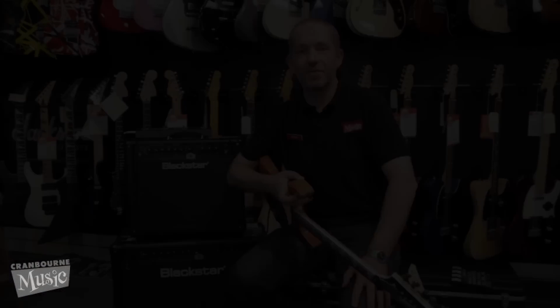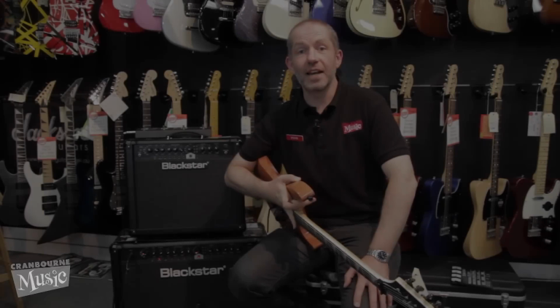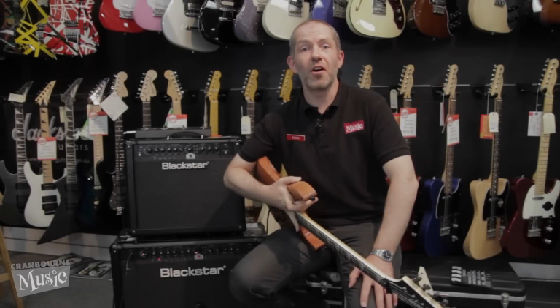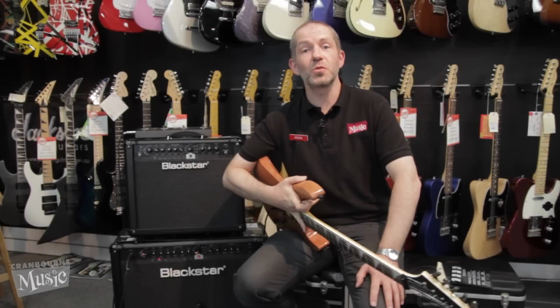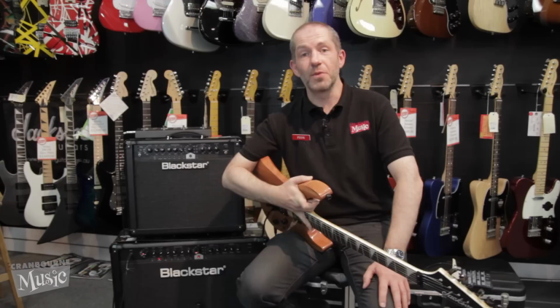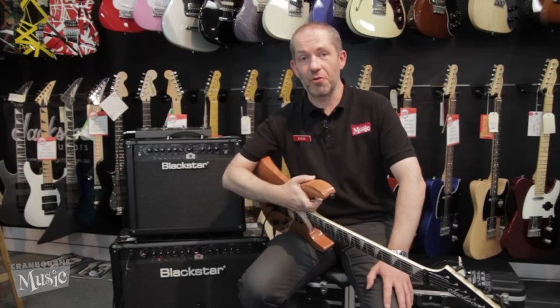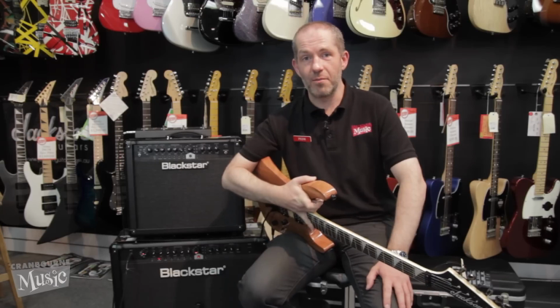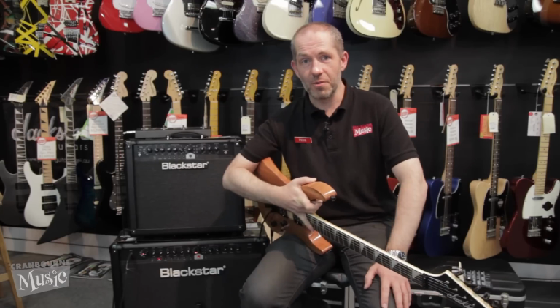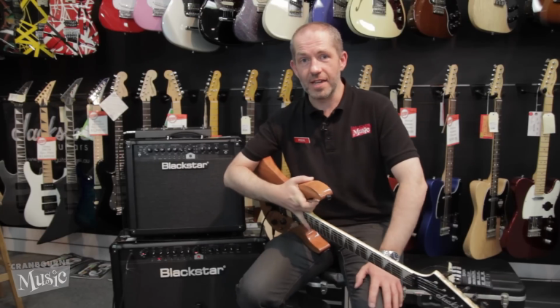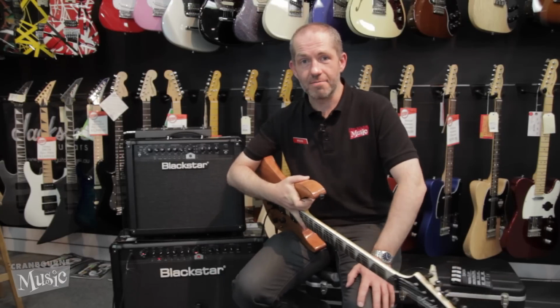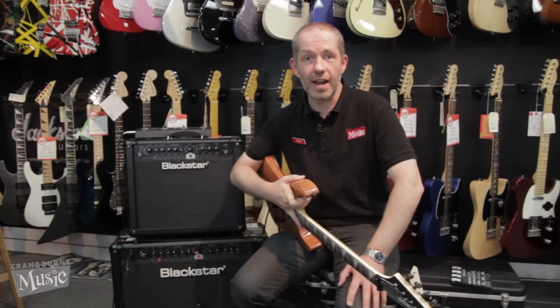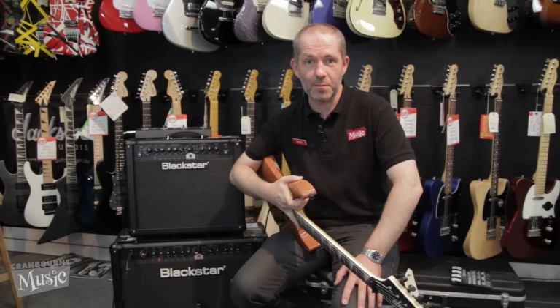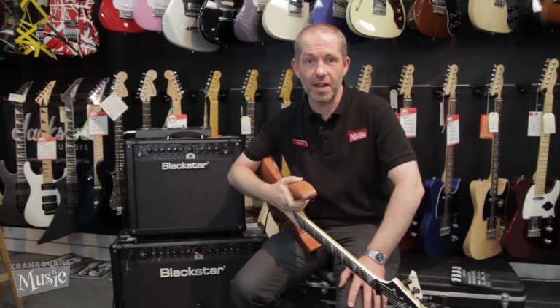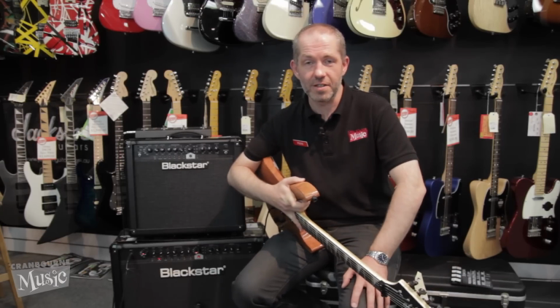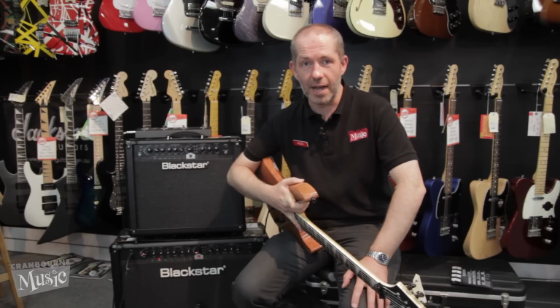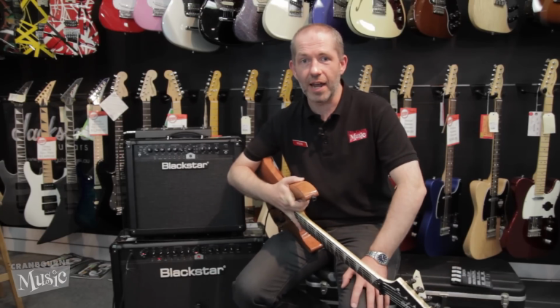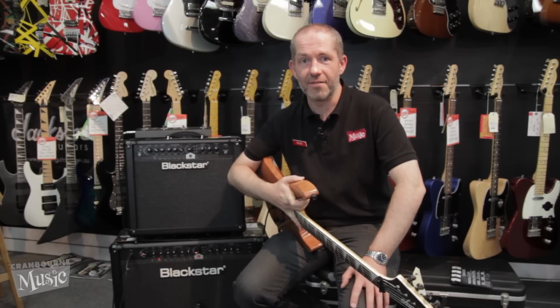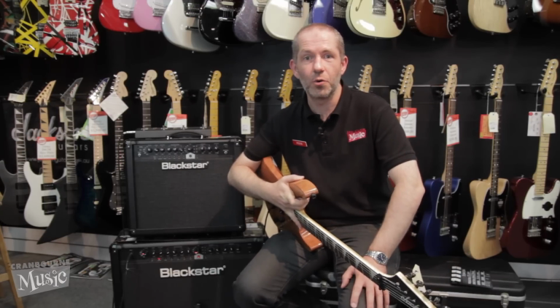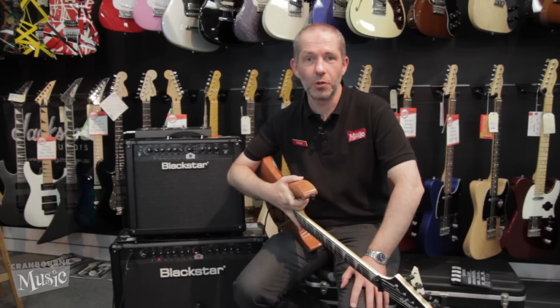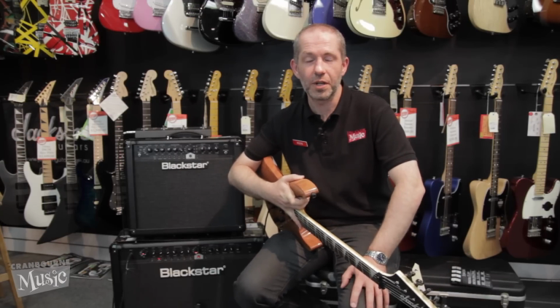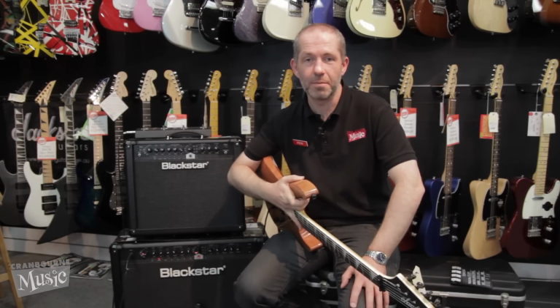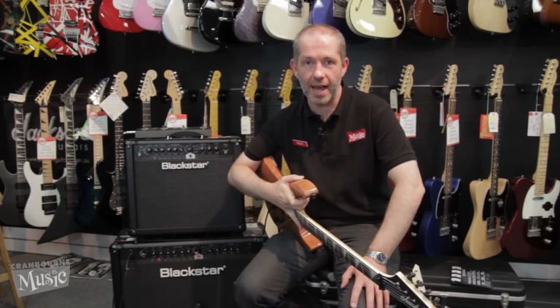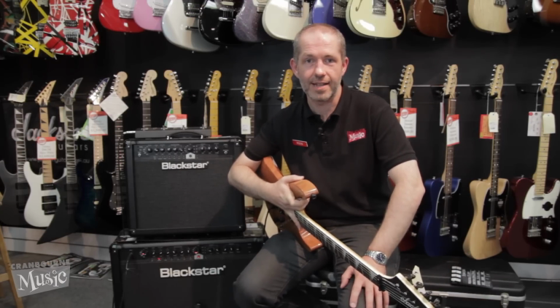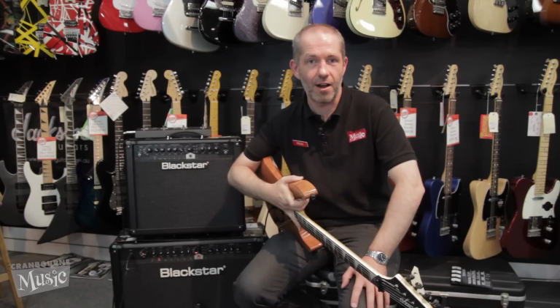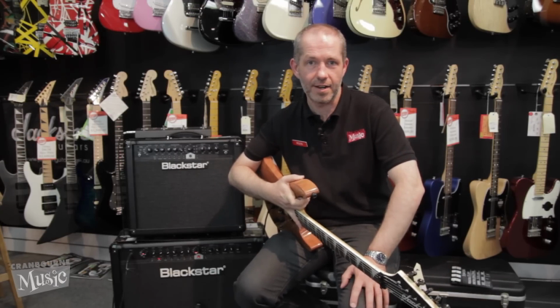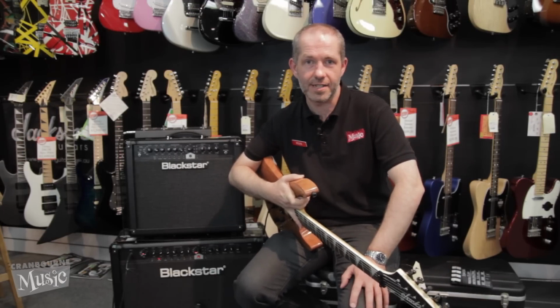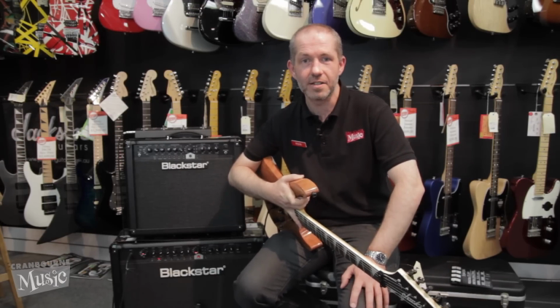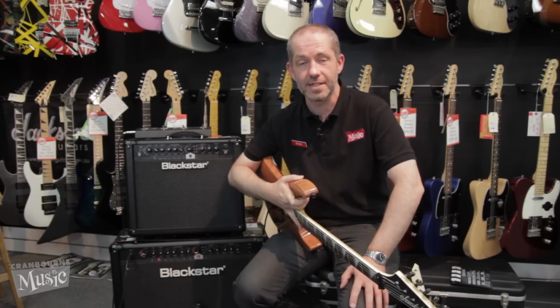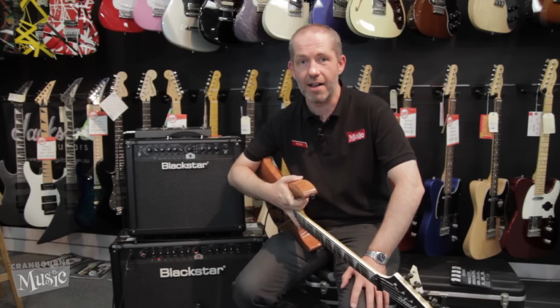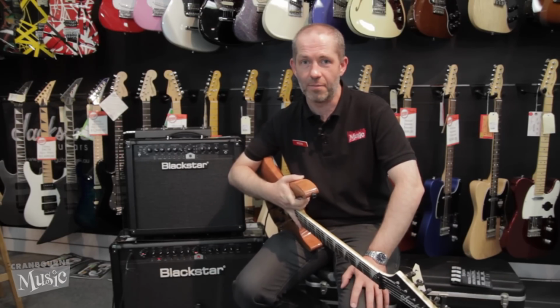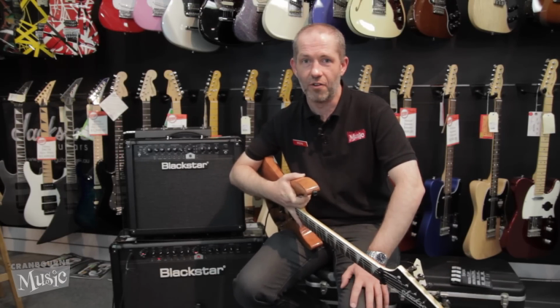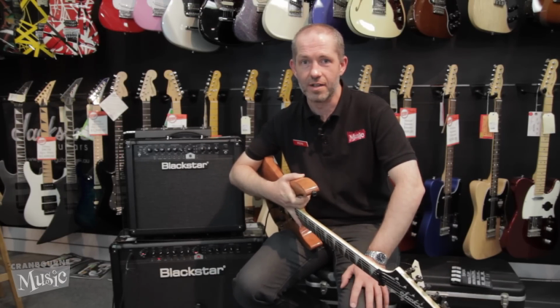G'day folks, welcome to Cranburne Music. My name's Petter and today we're going to have a quick look at the Blackstar ID Series guitar amplifiers.